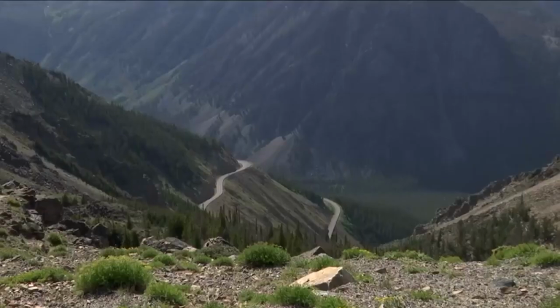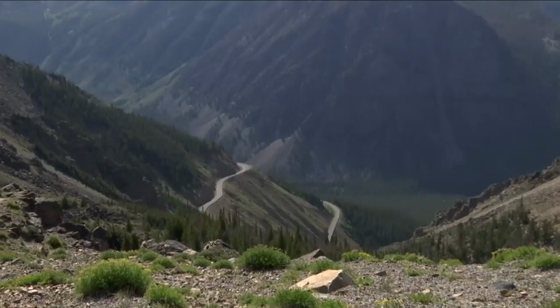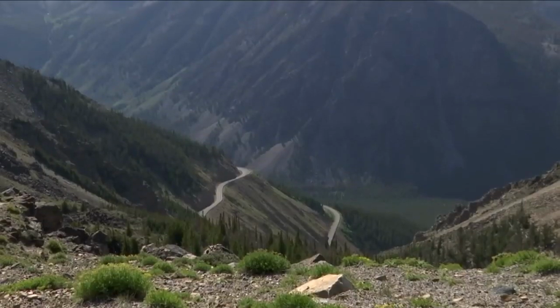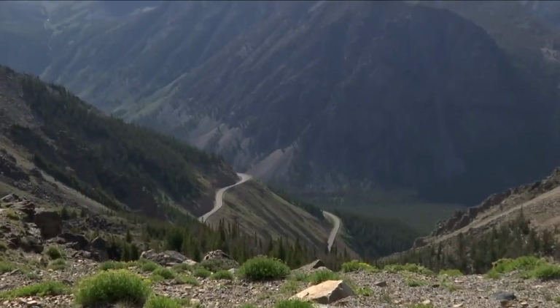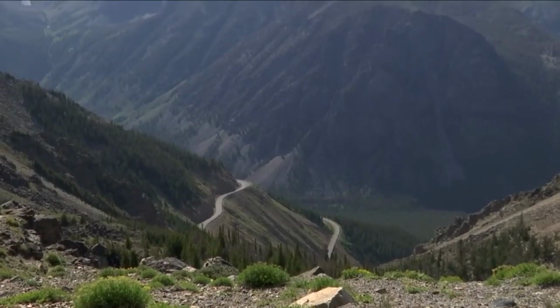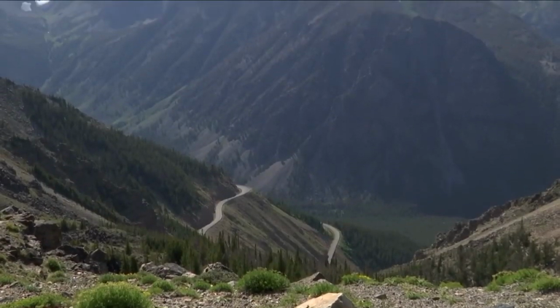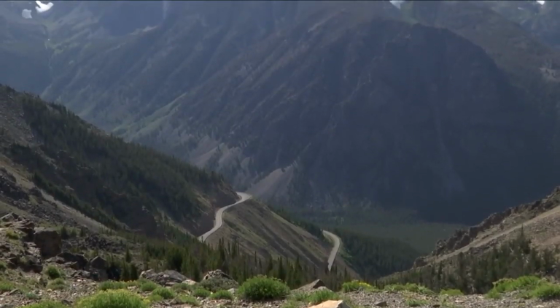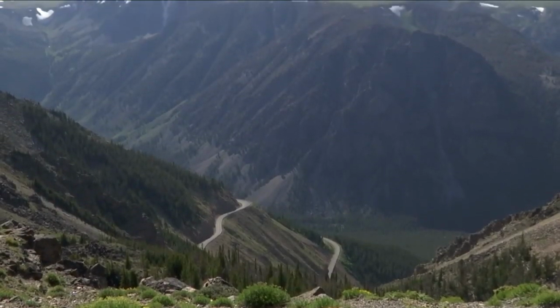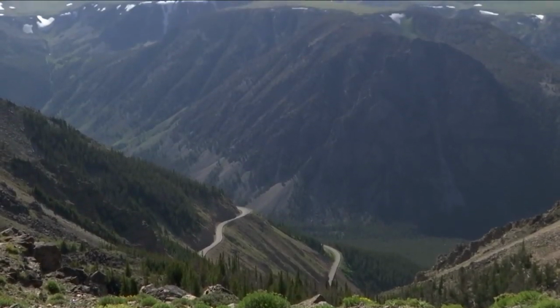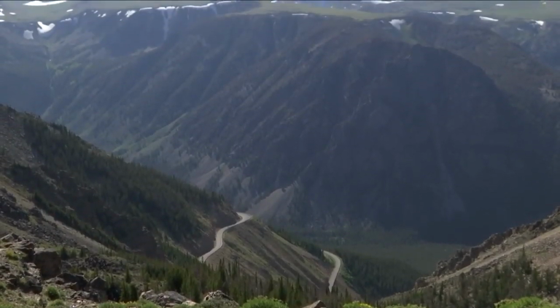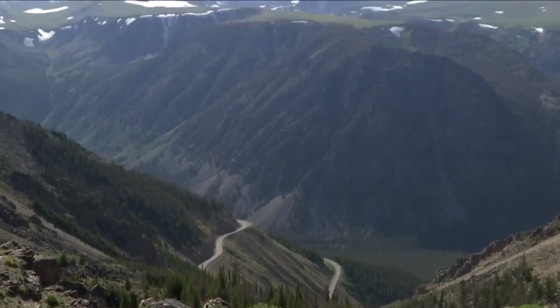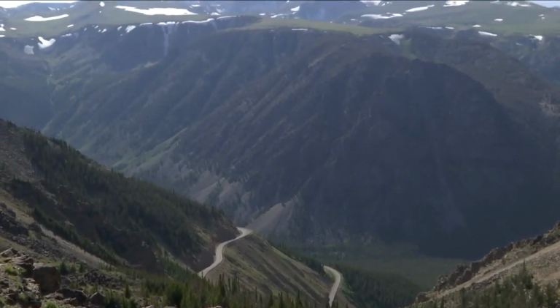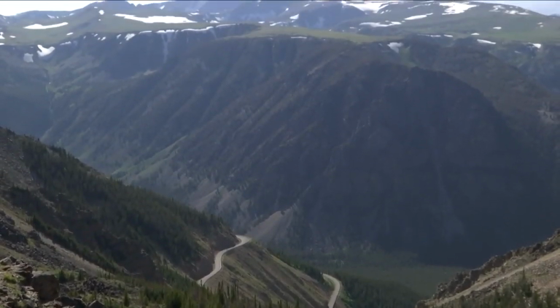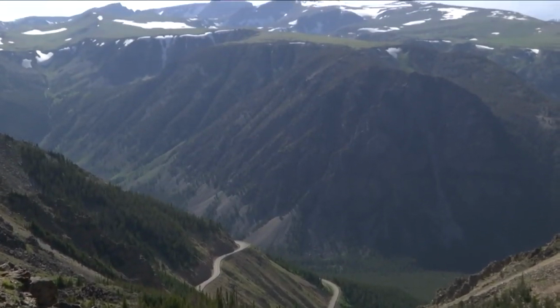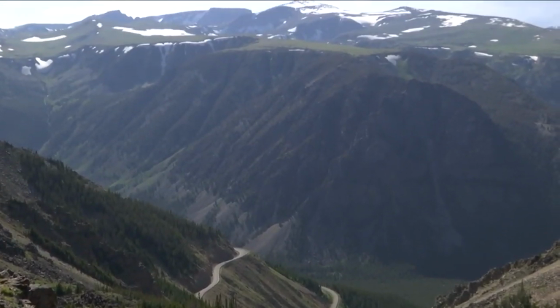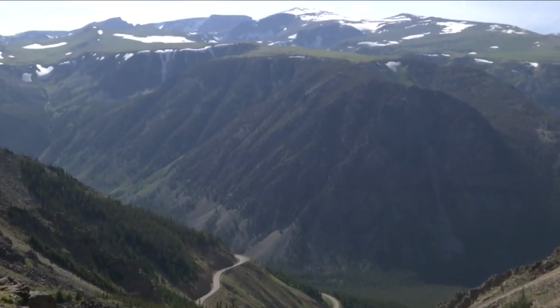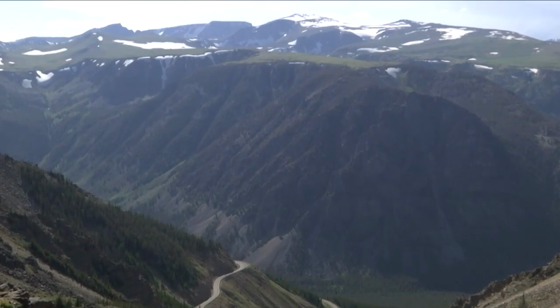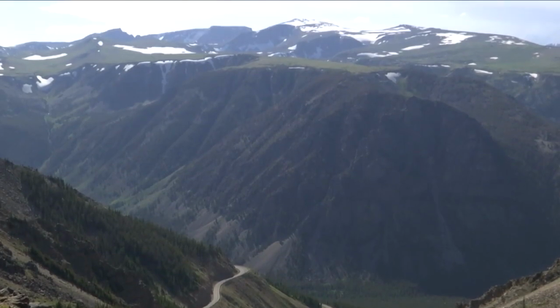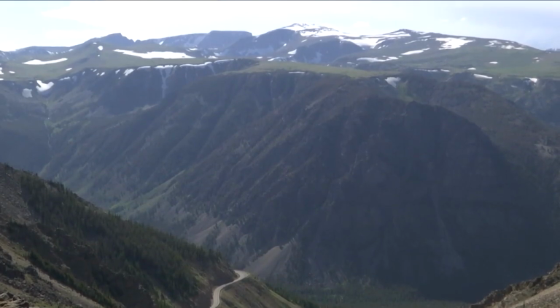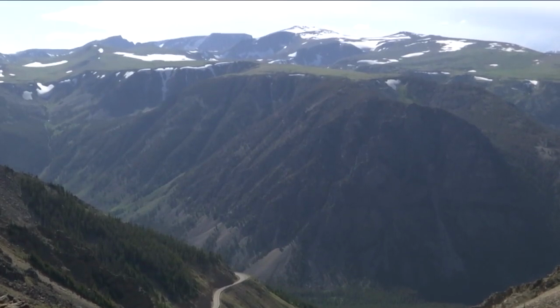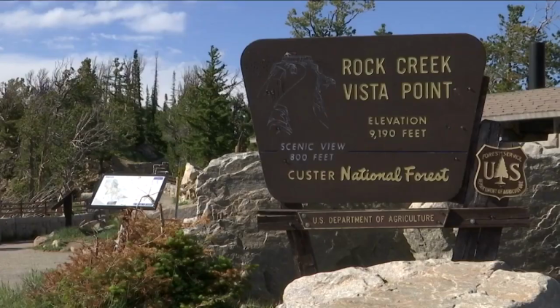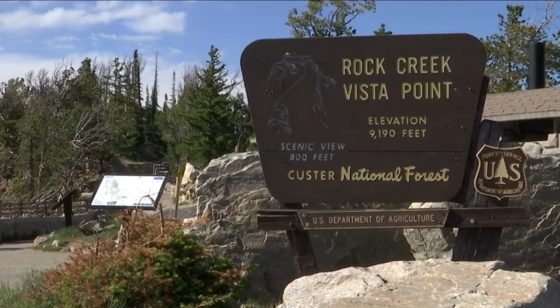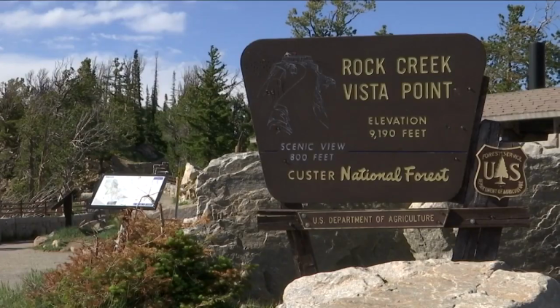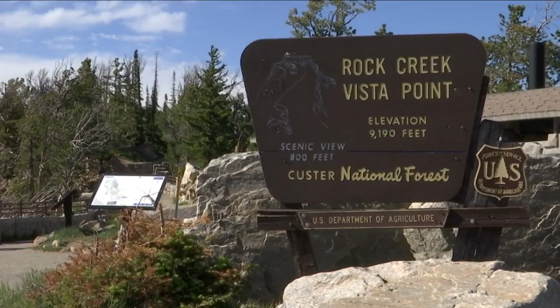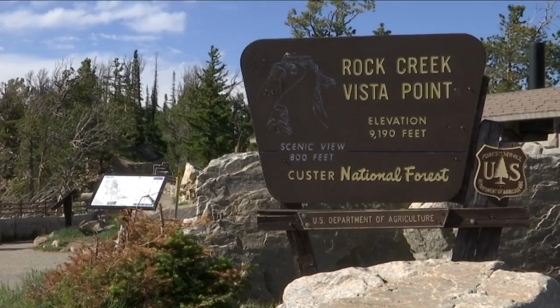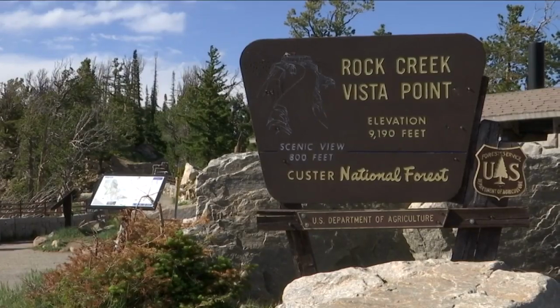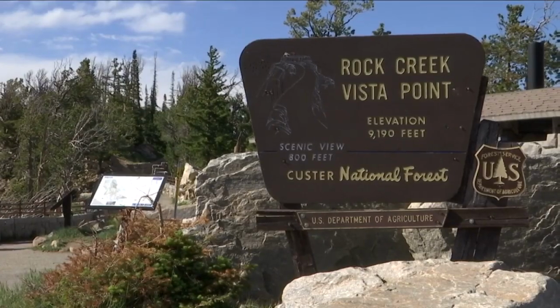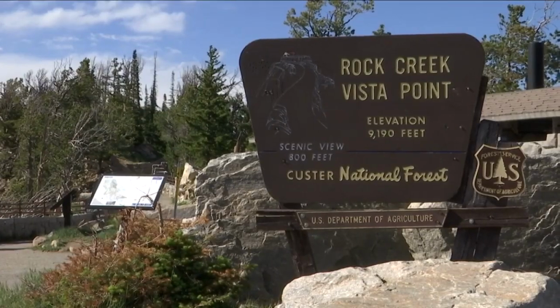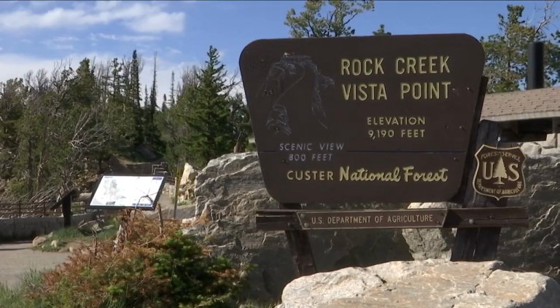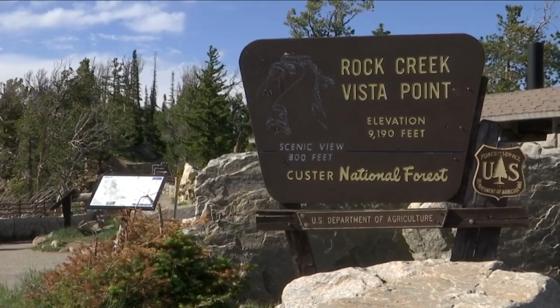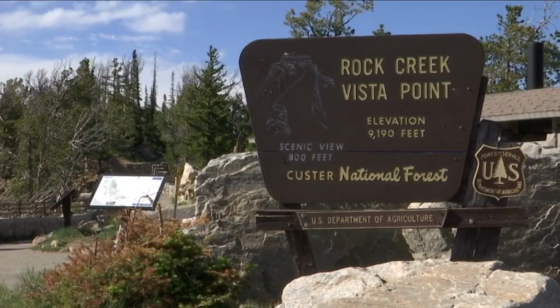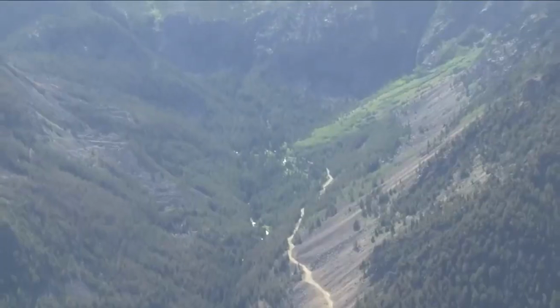After starting in Red Lodge, the tour traveled to Vista Point on the Beartooth Highway. Here, geology plays a role in where the trees grow.